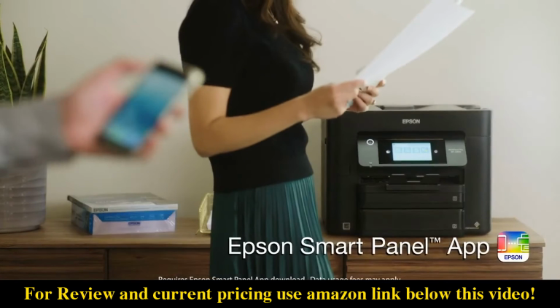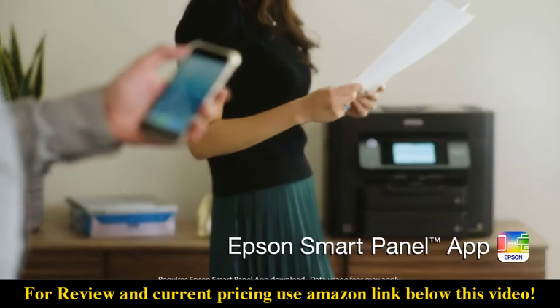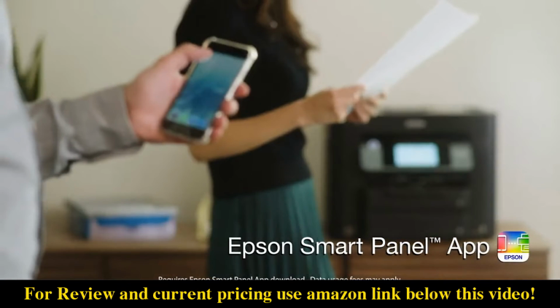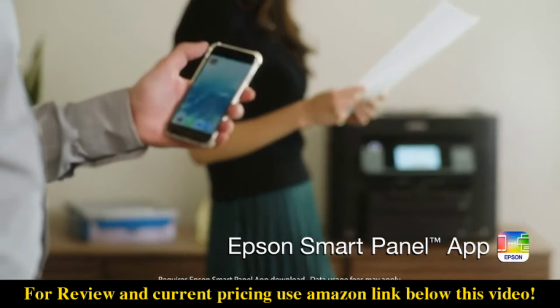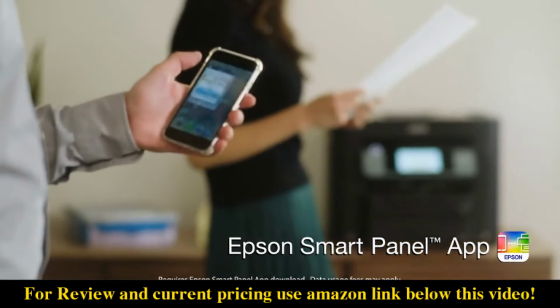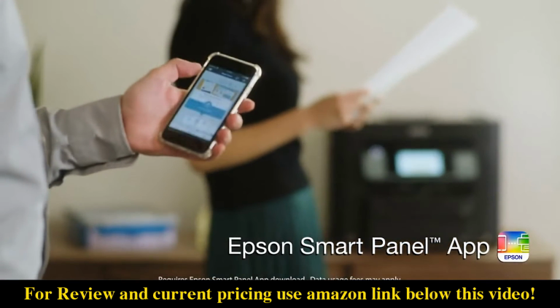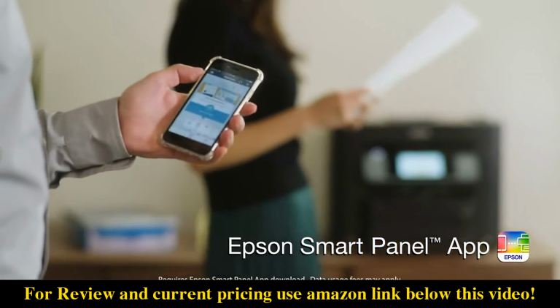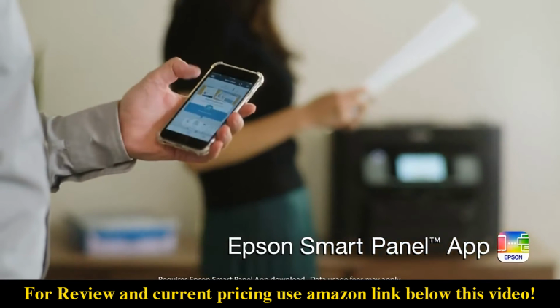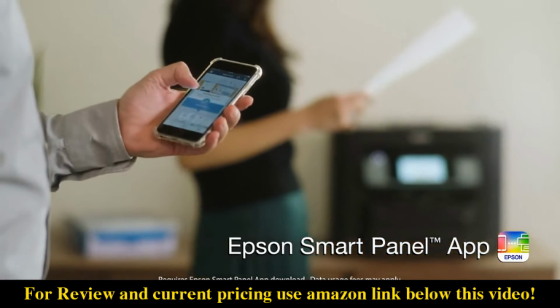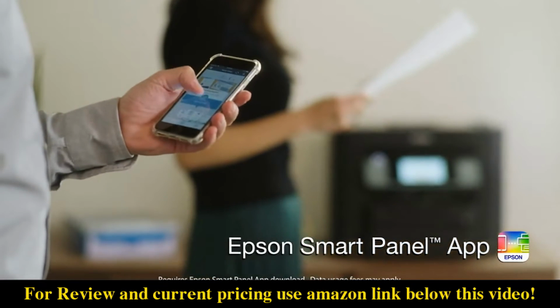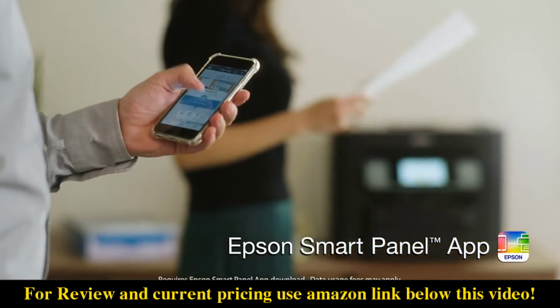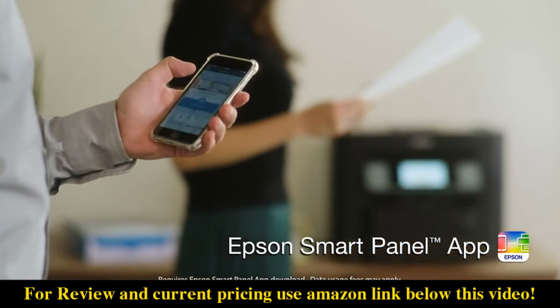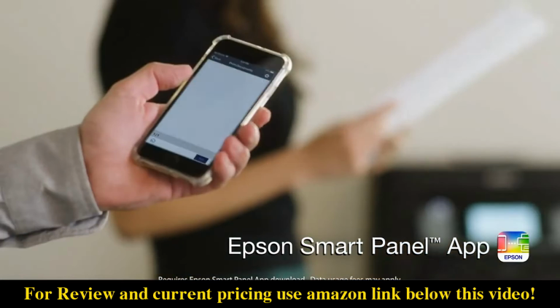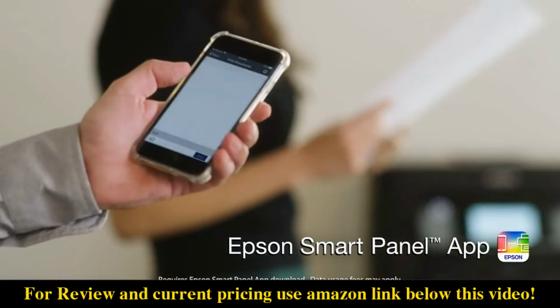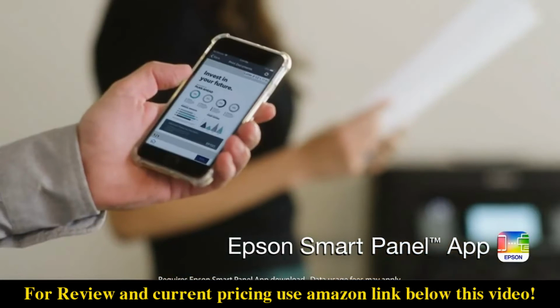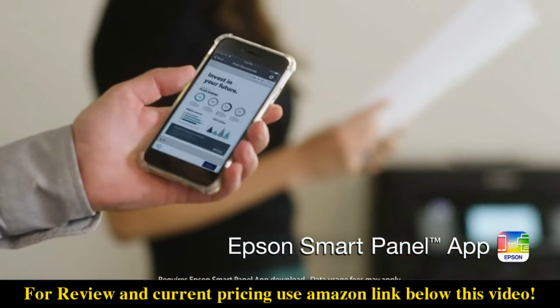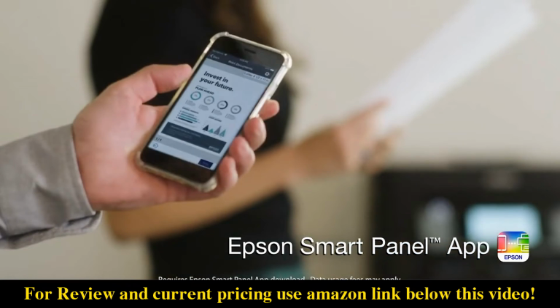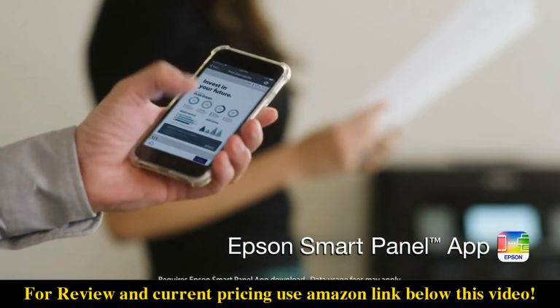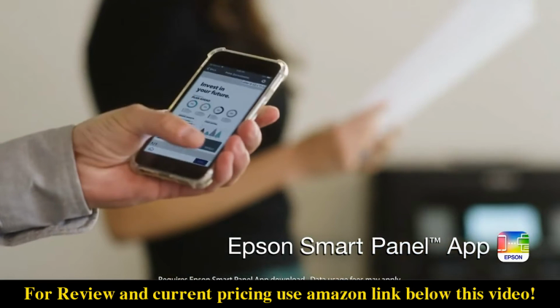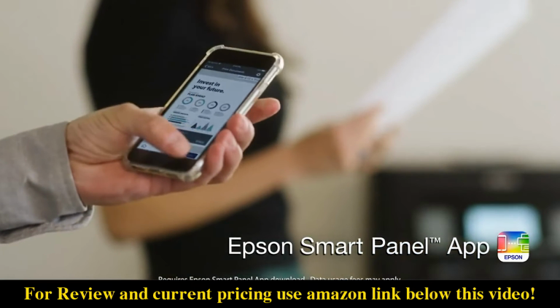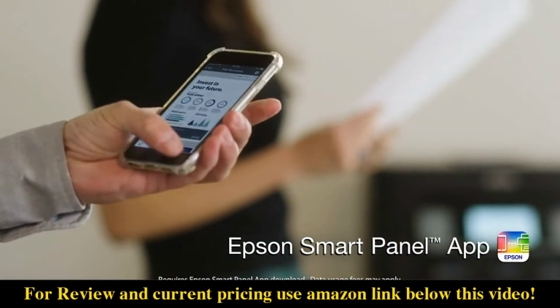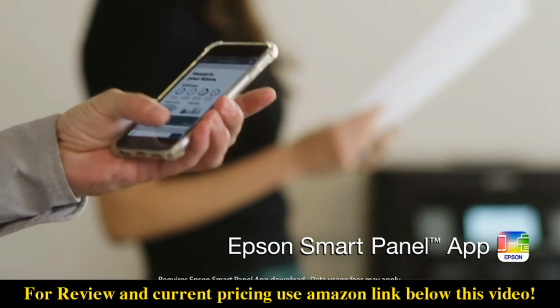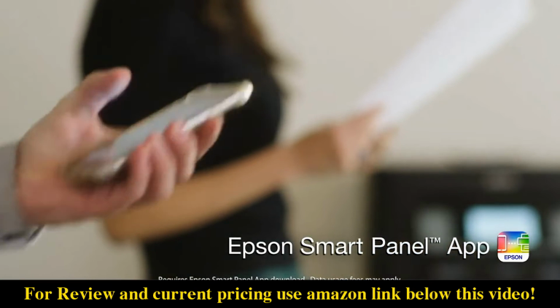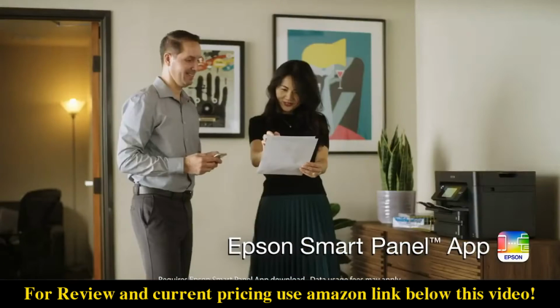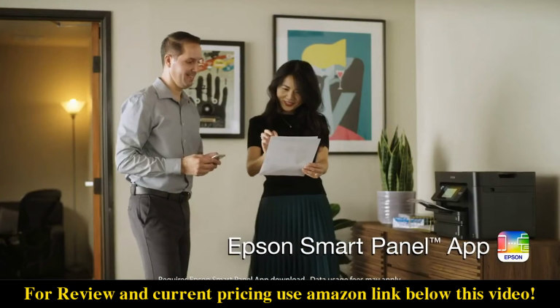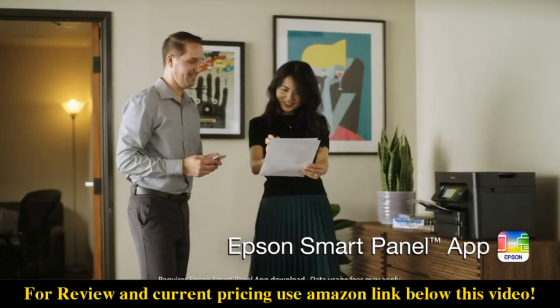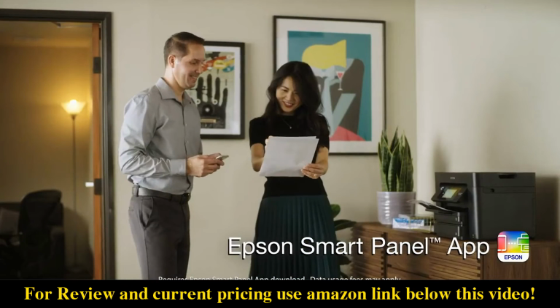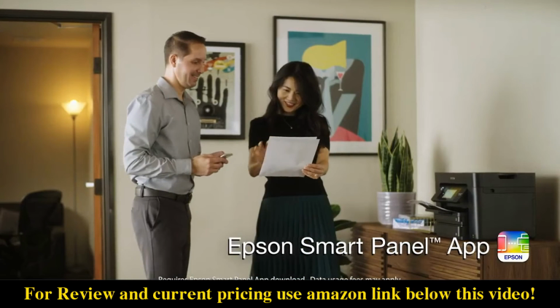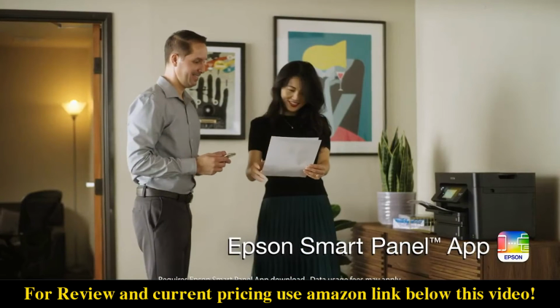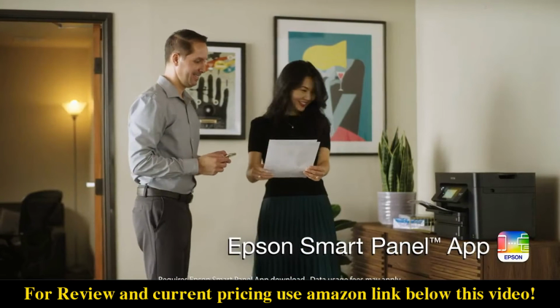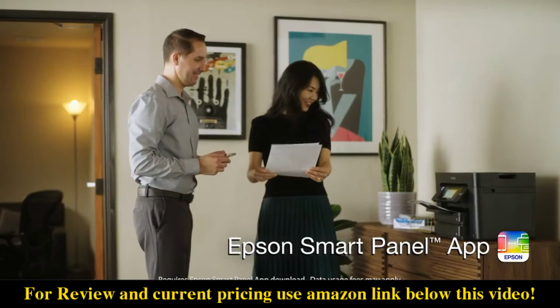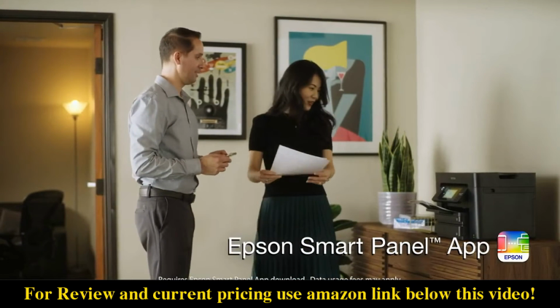Setting up, monitoring, and operating your printer are easier than ever with the new Epson SmartPanel app.